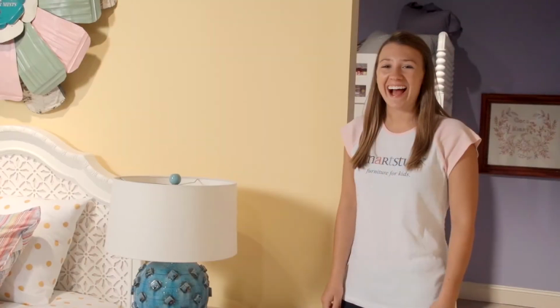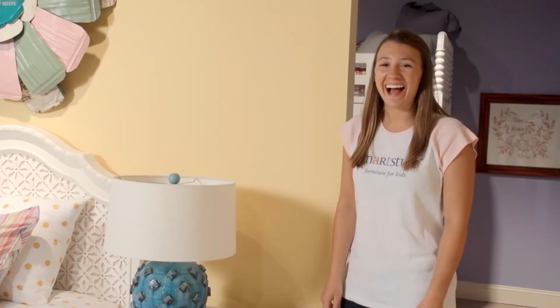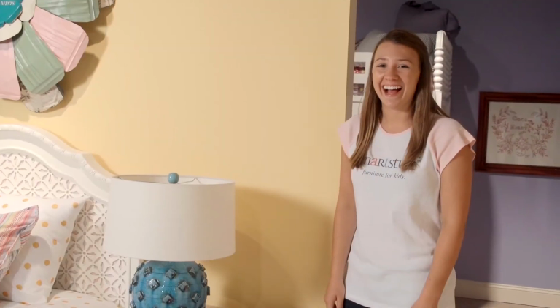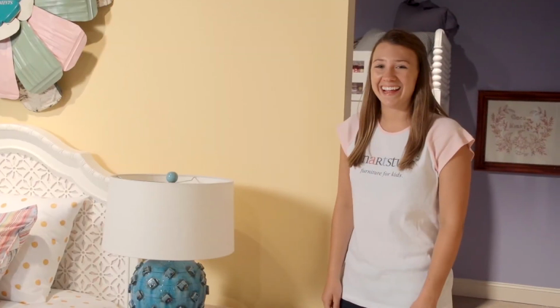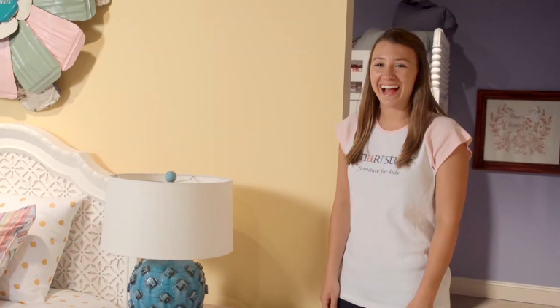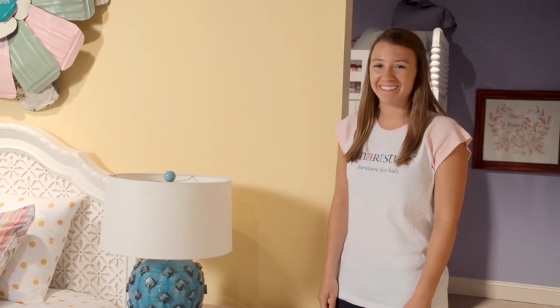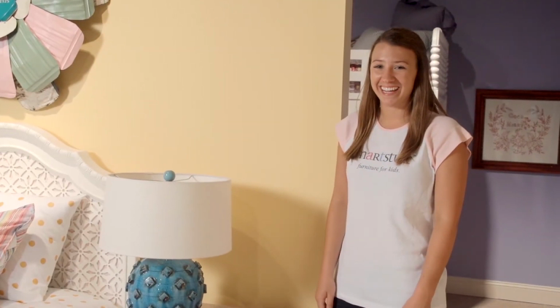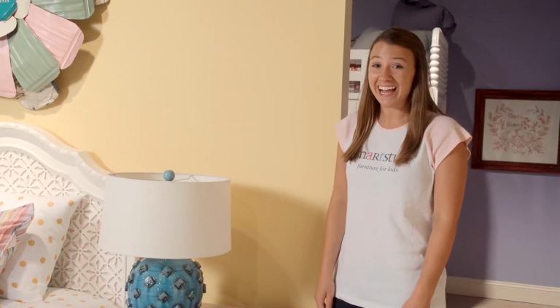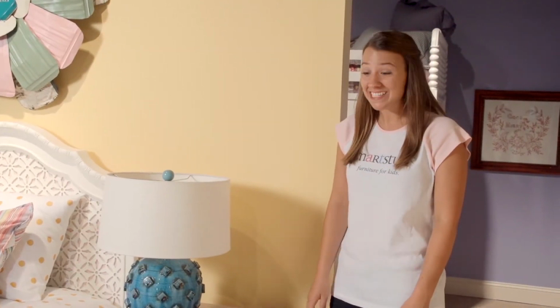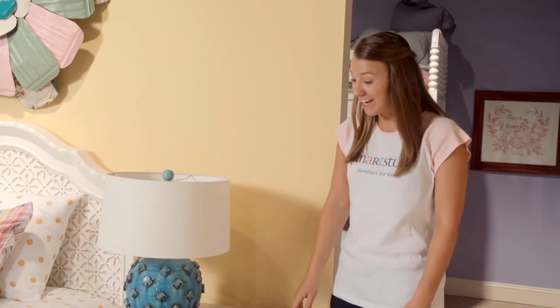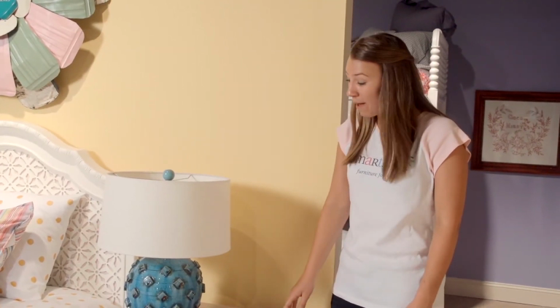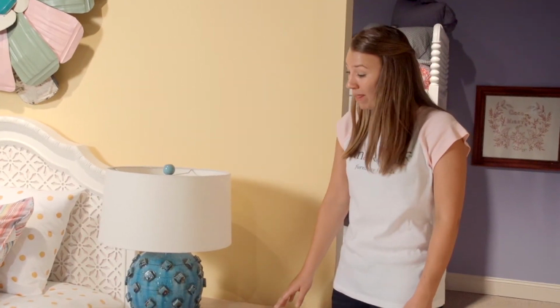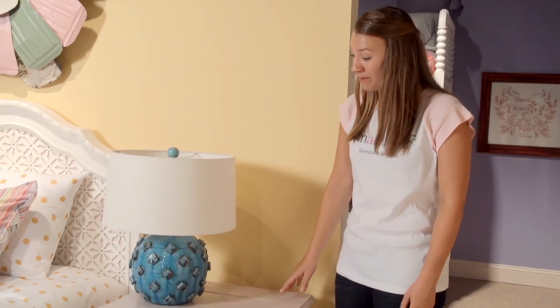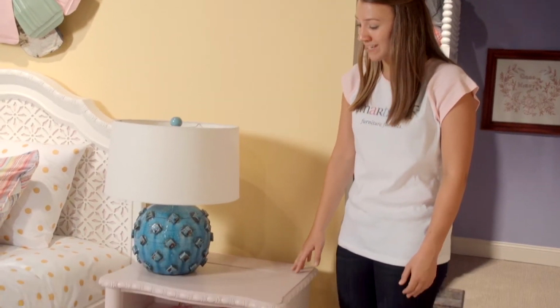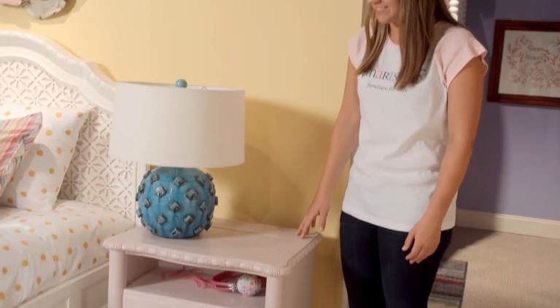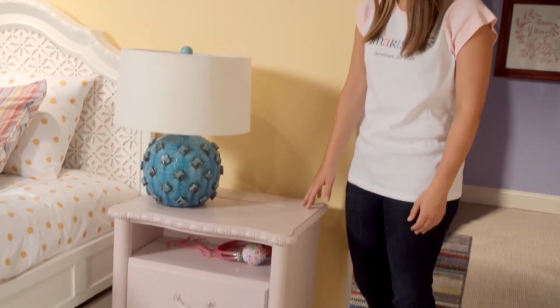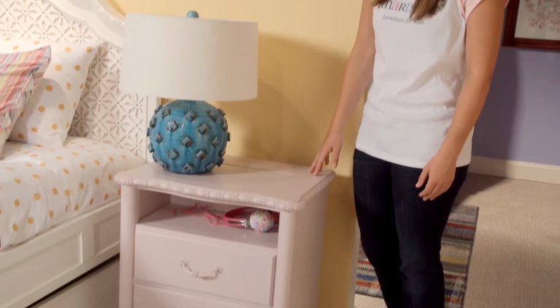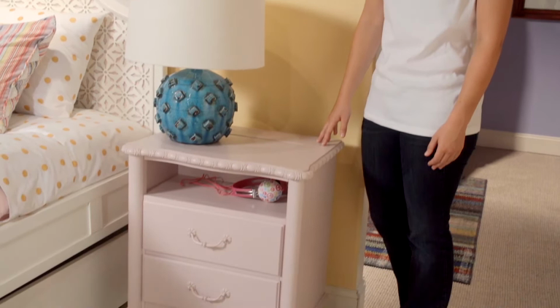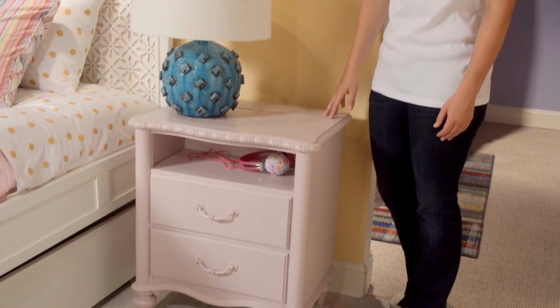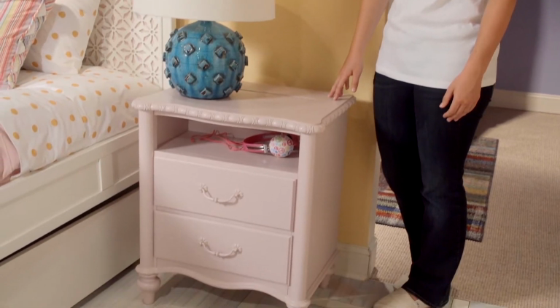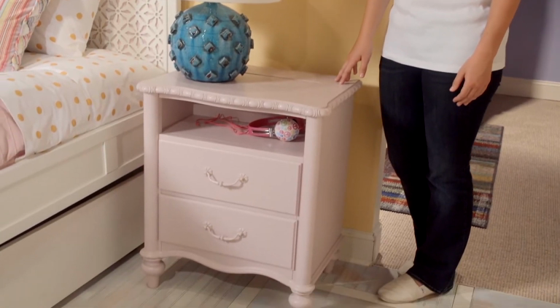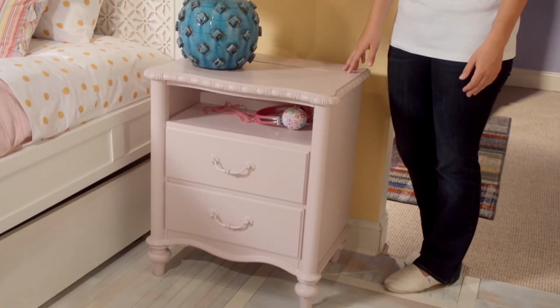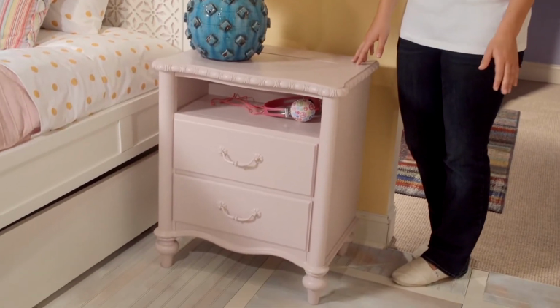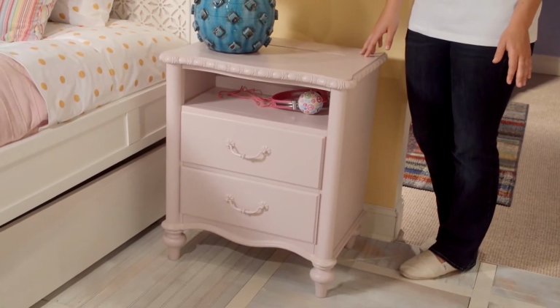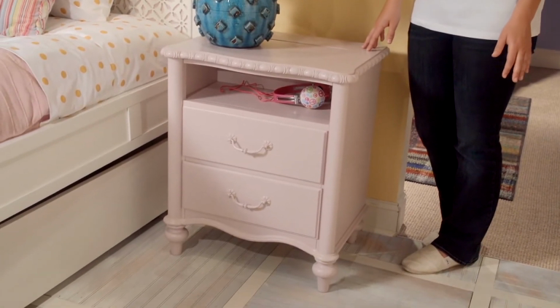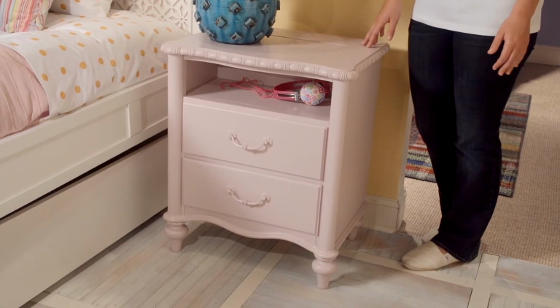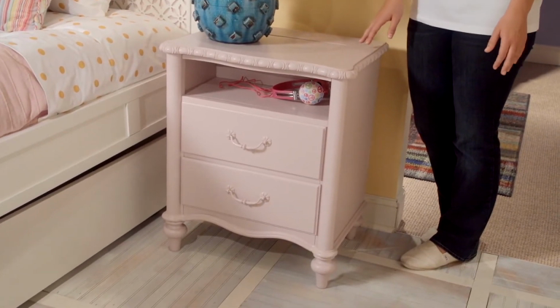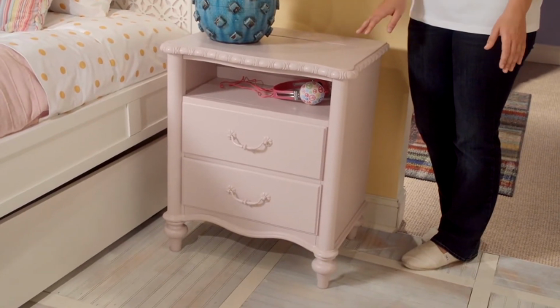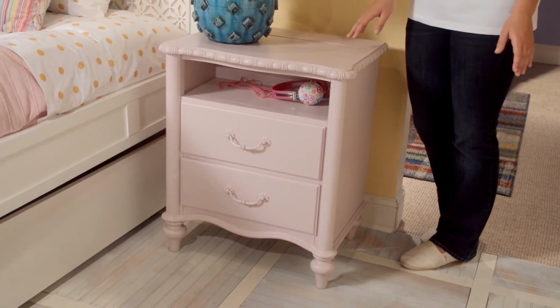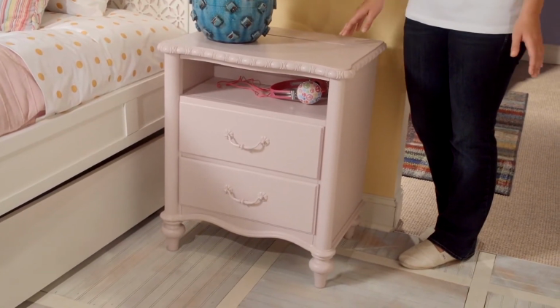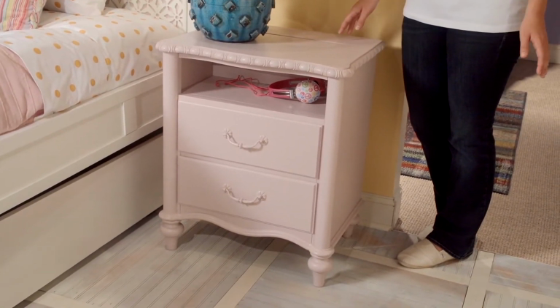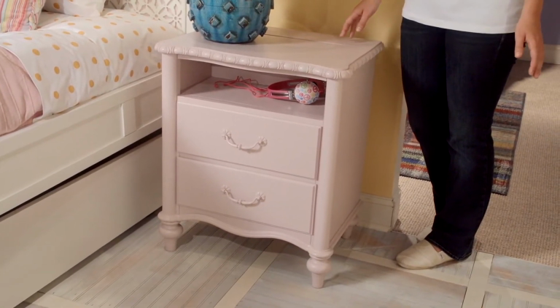Hi, I'm Annie. Check out Bellamy's nightstand. It has a classic look with innovative features.